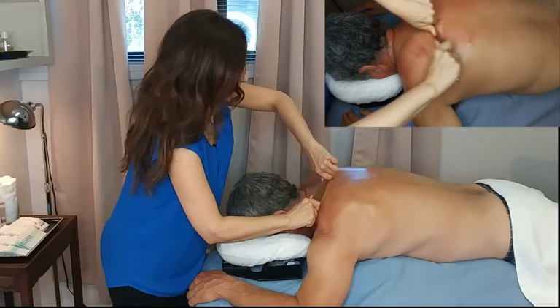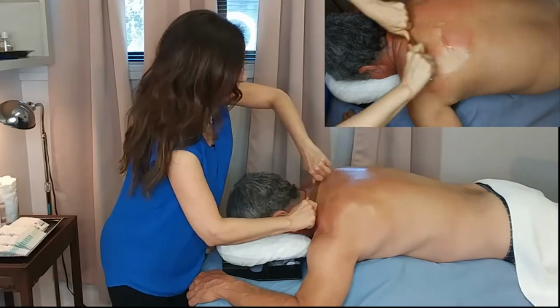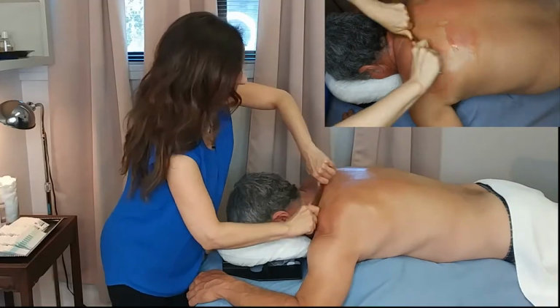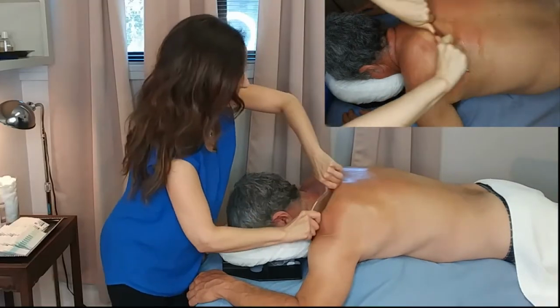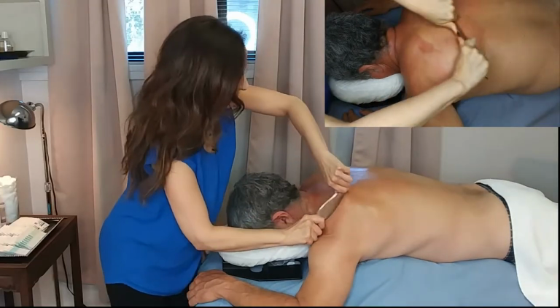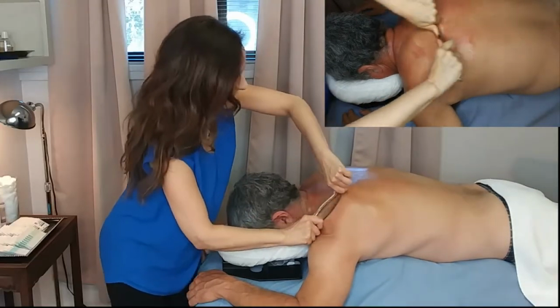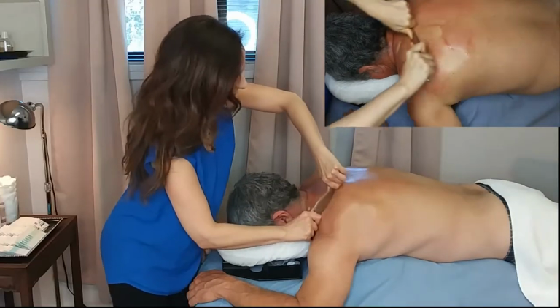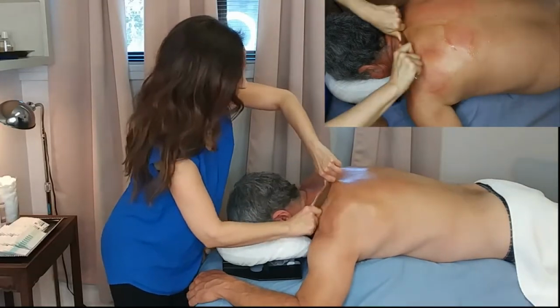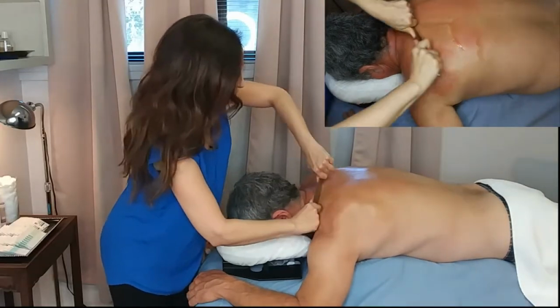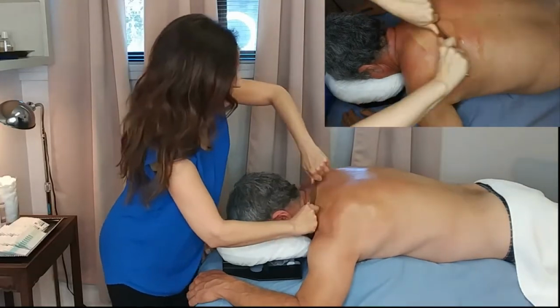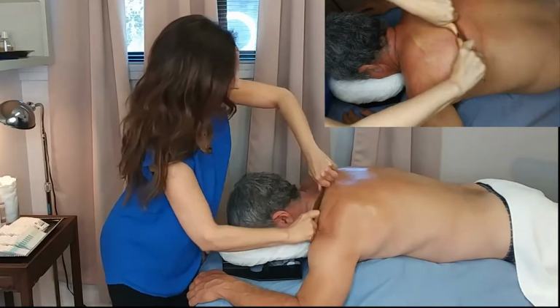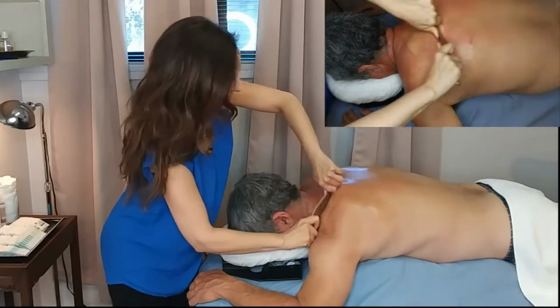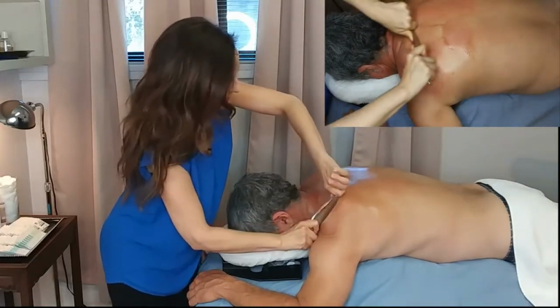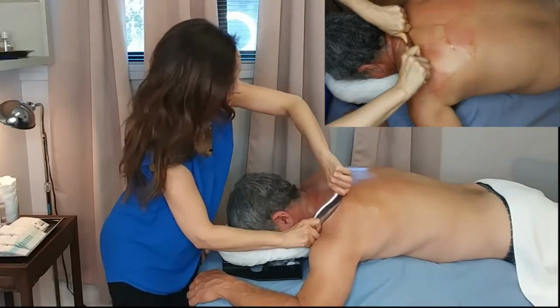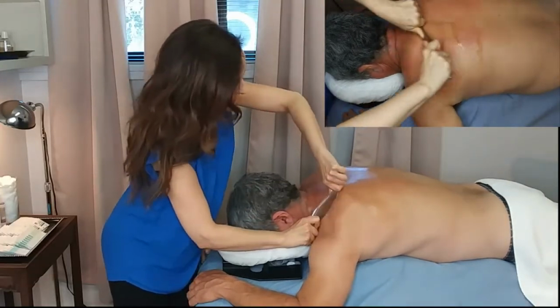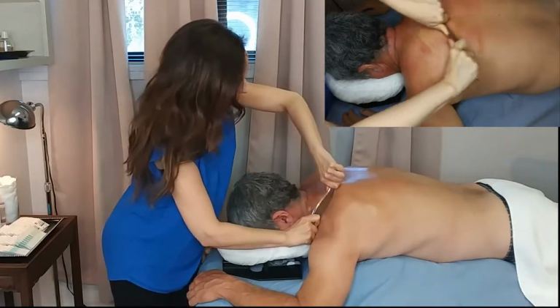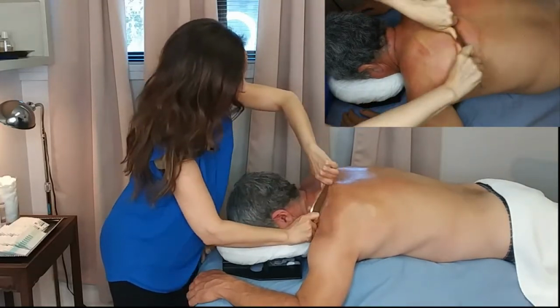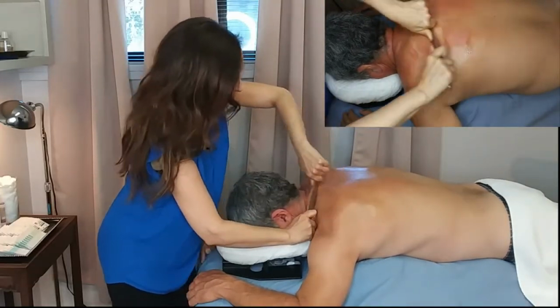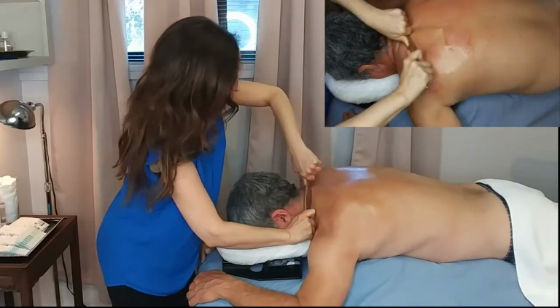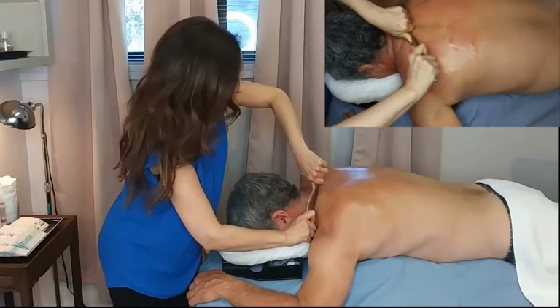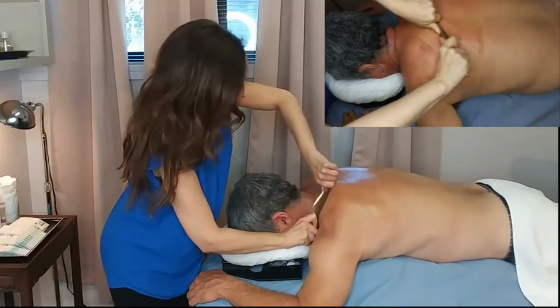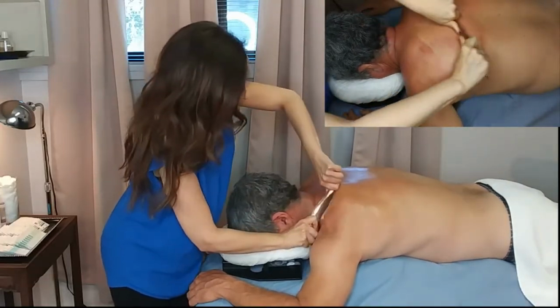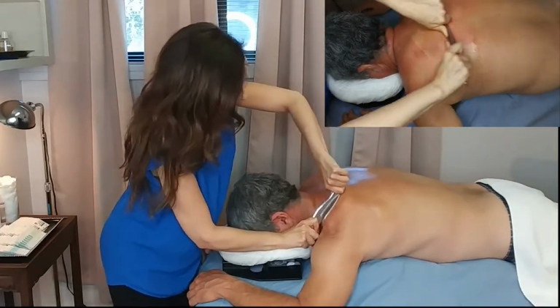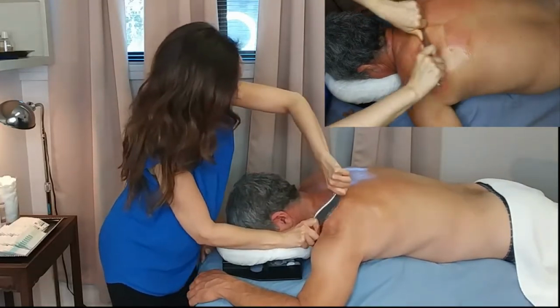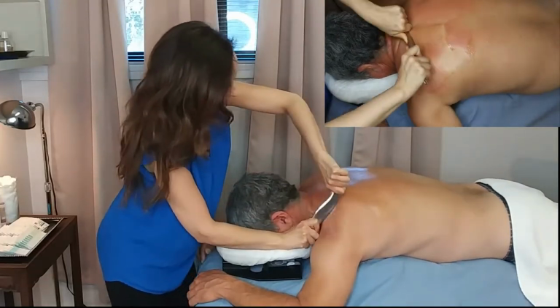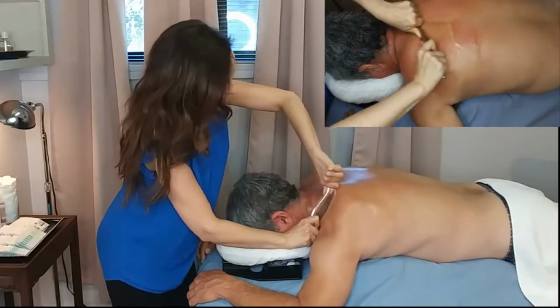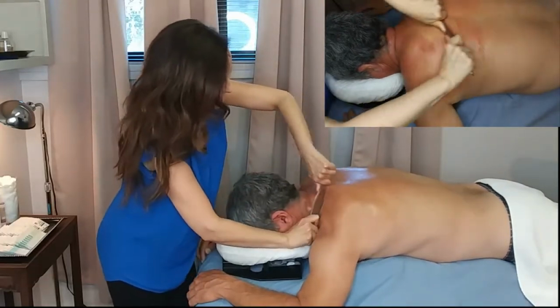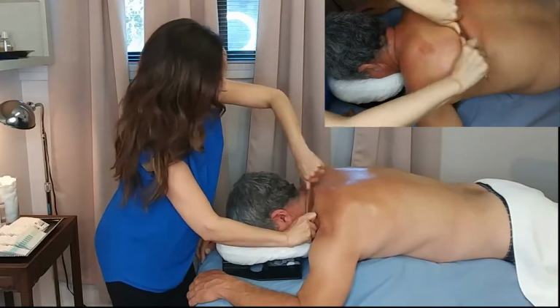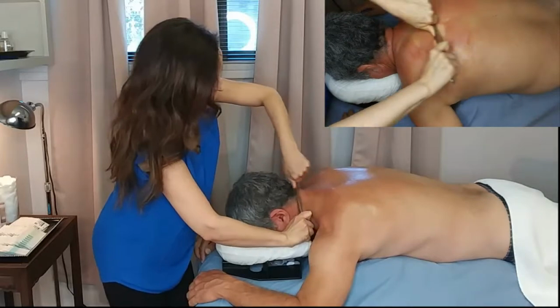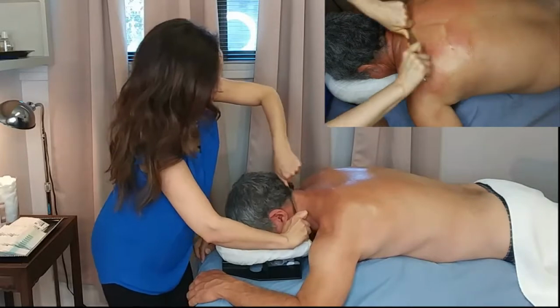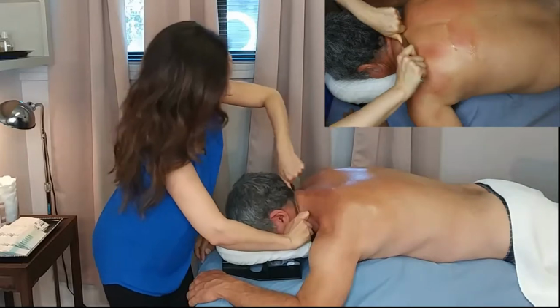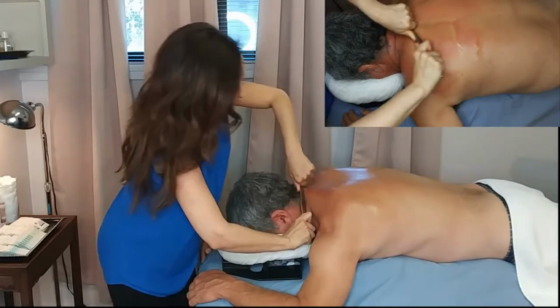Alright, tell me how you're doing — if the pressure's too much, let me know. Feels pretty good. Good.